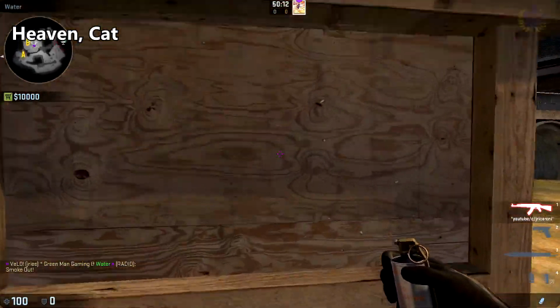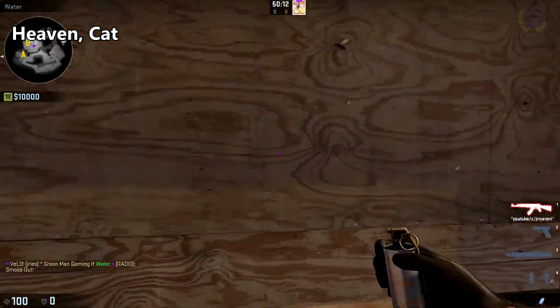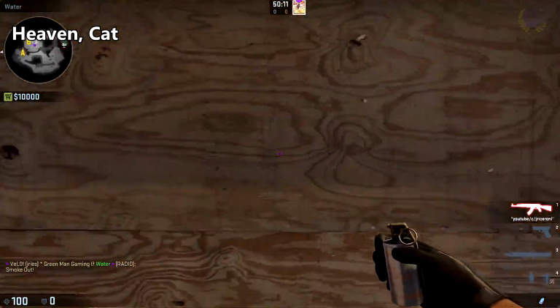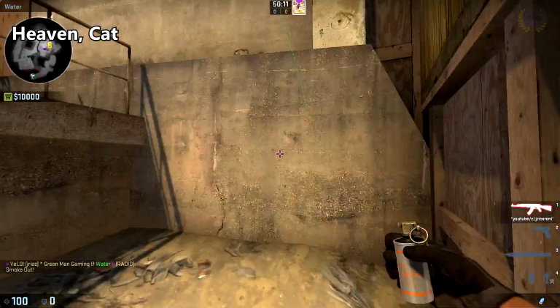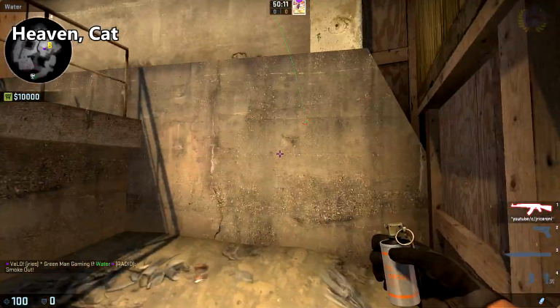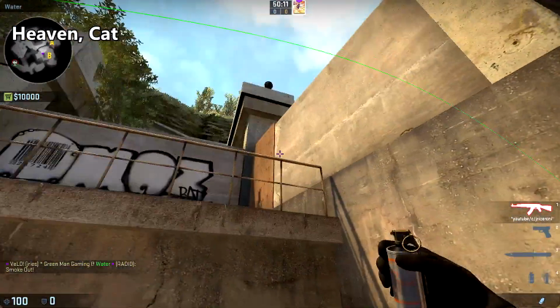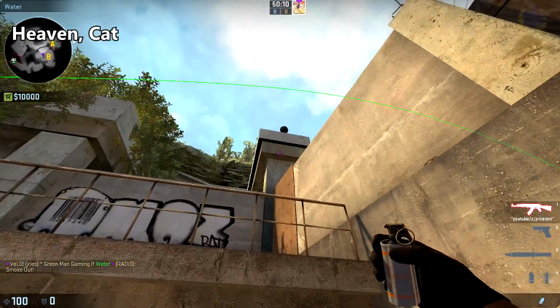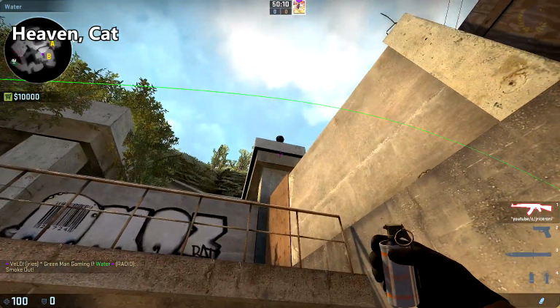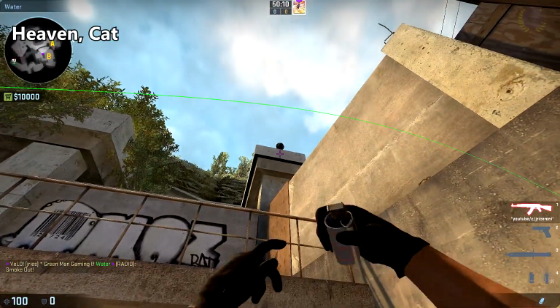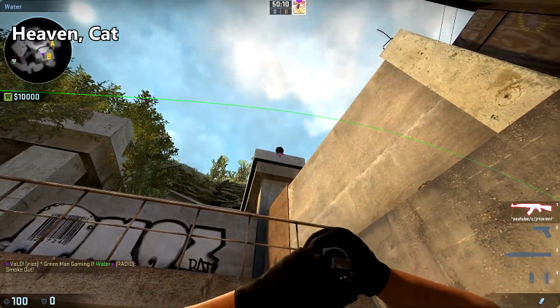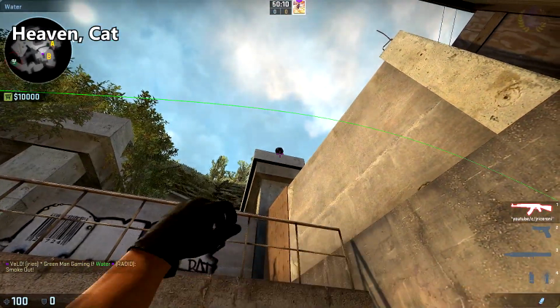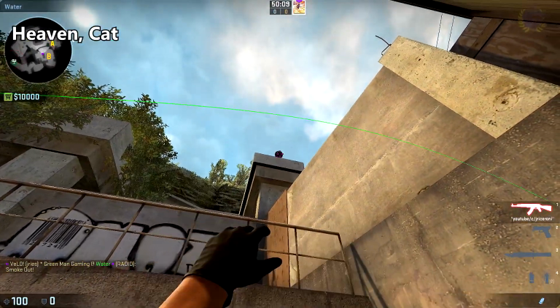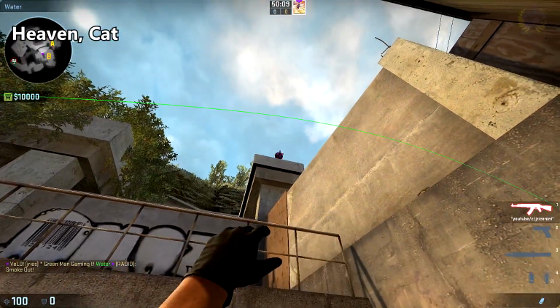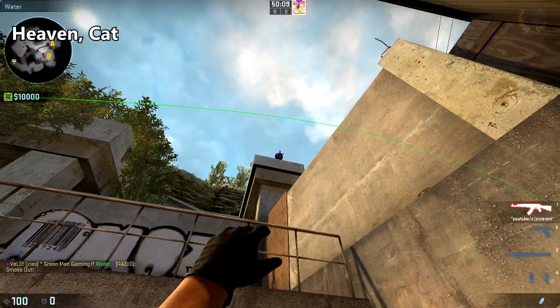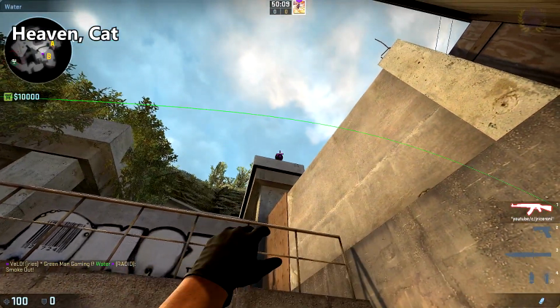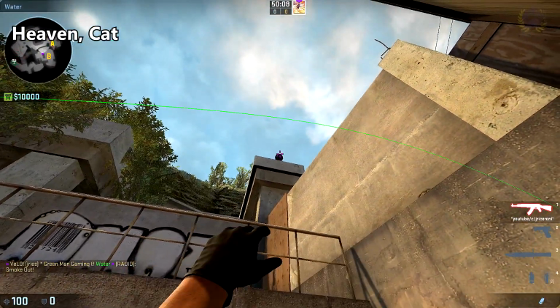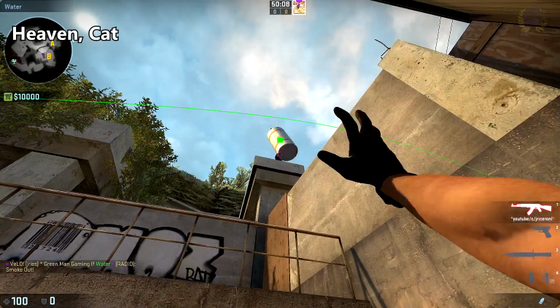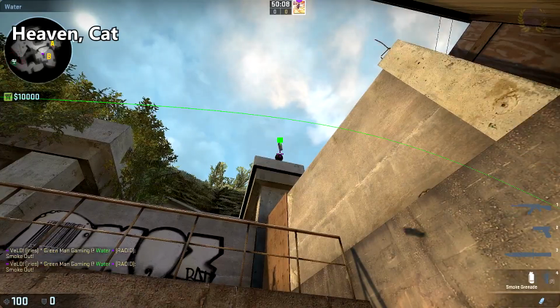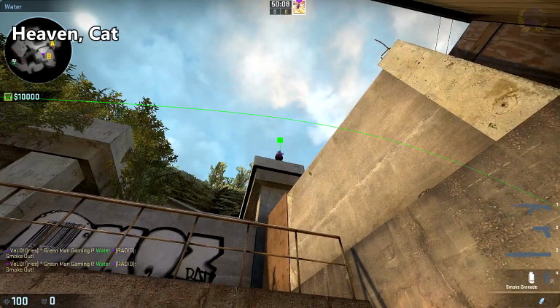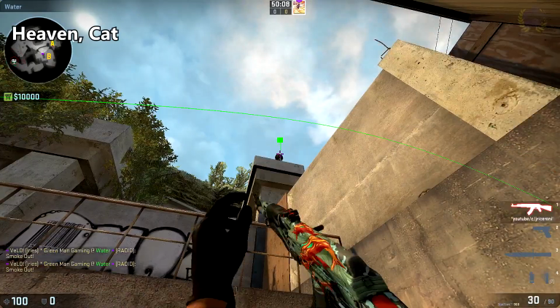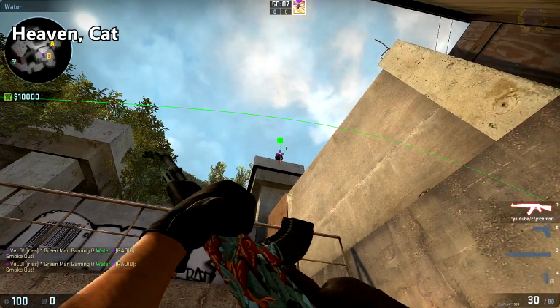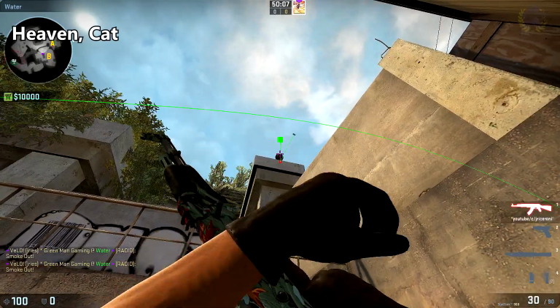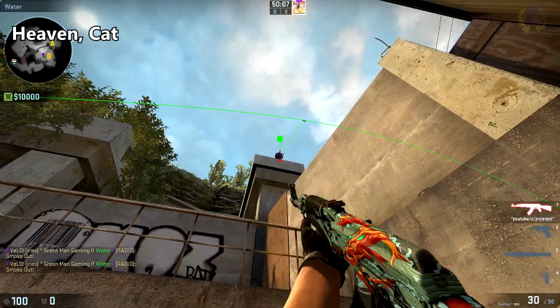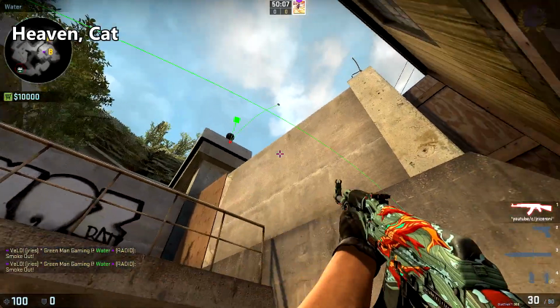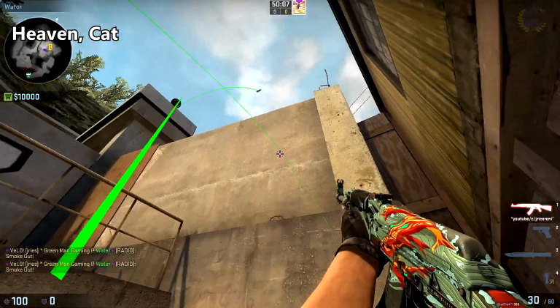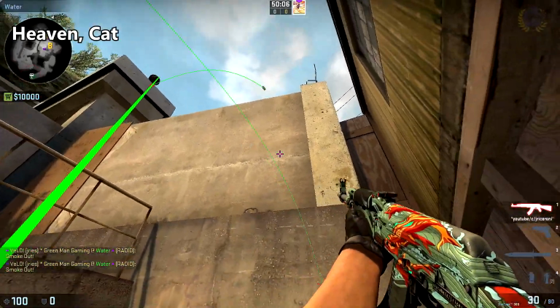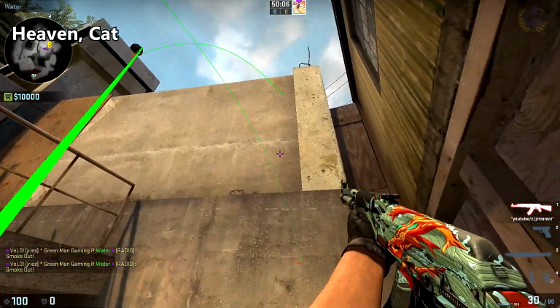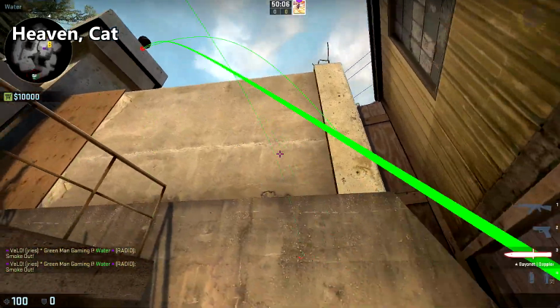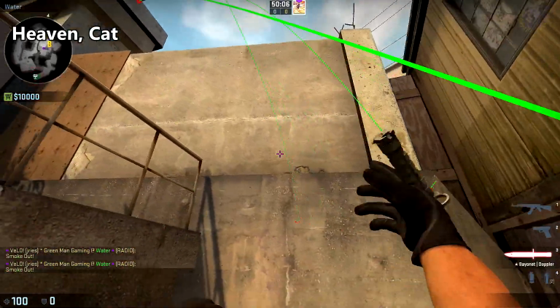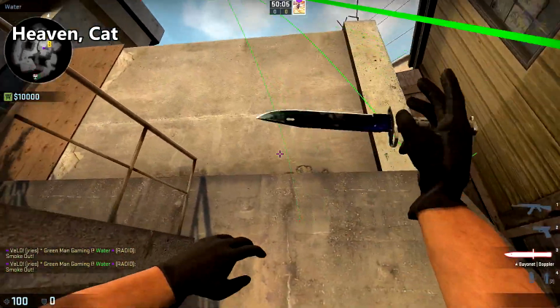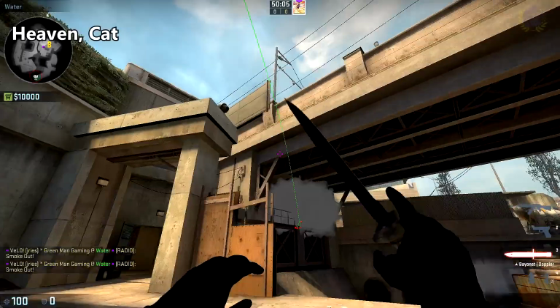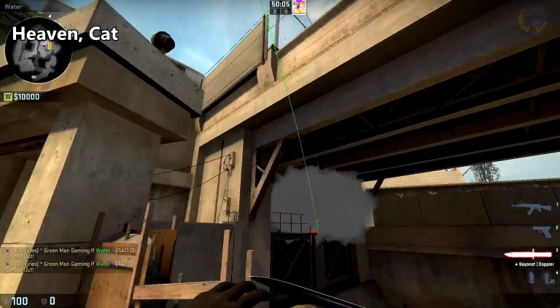Smoke off cat: come into the middle of this plywood, crouch, aim for the top of this black dot on the wall here, and throw.